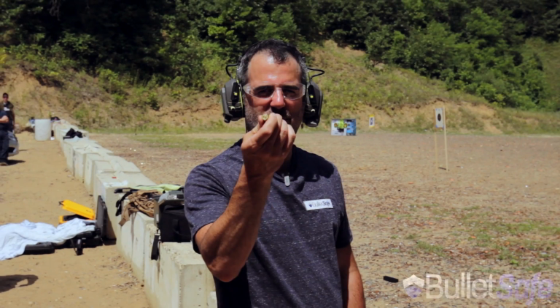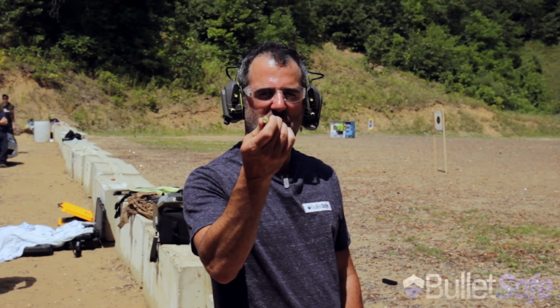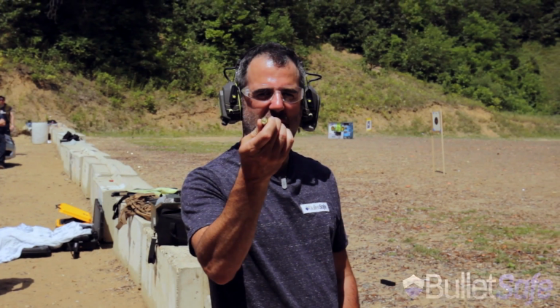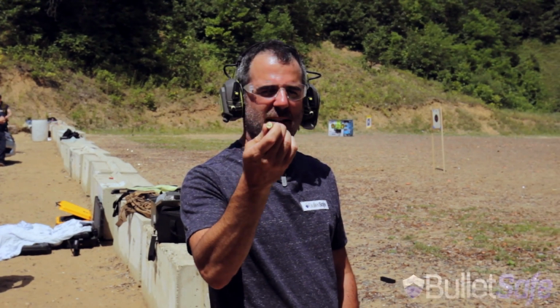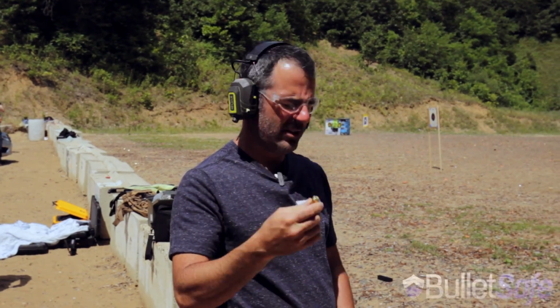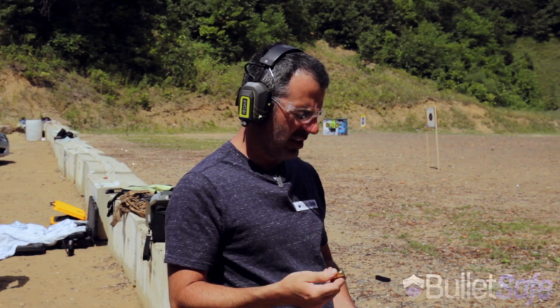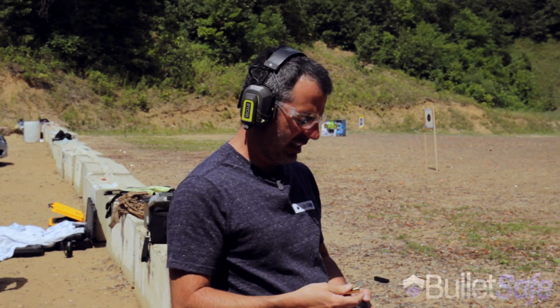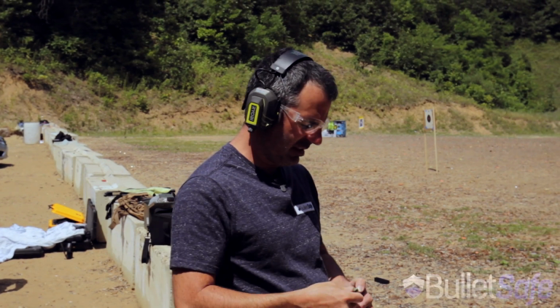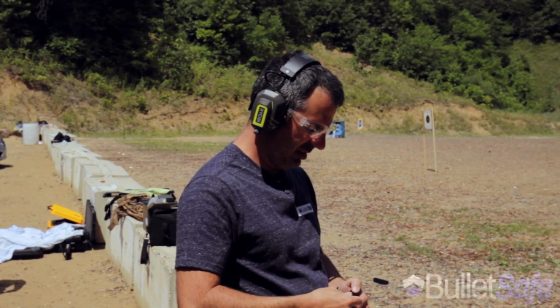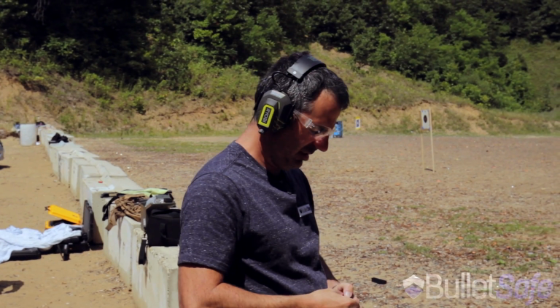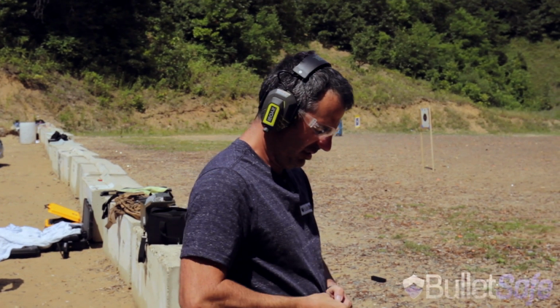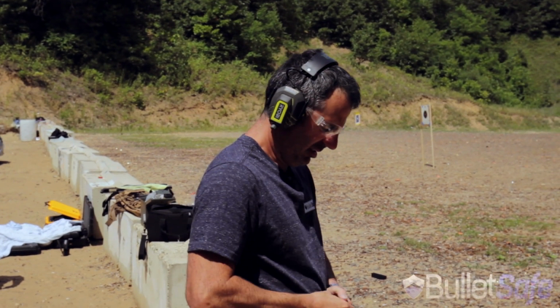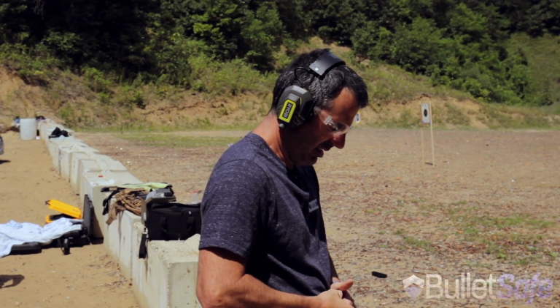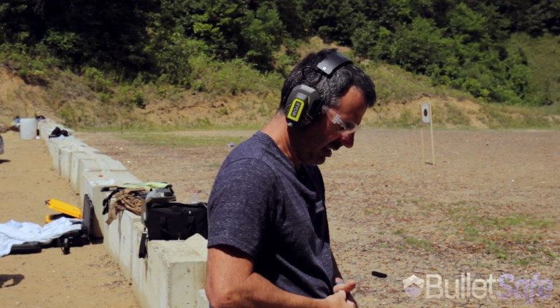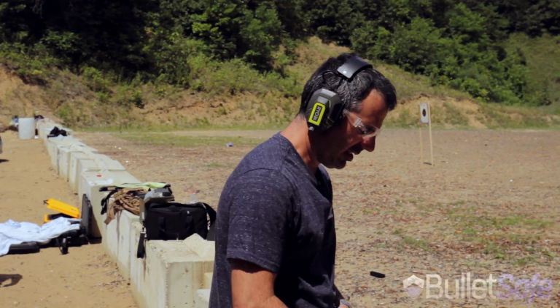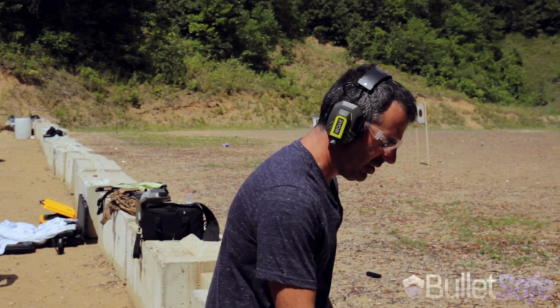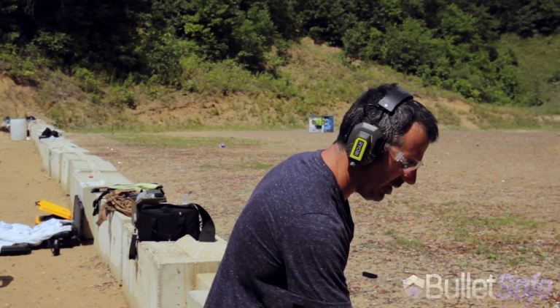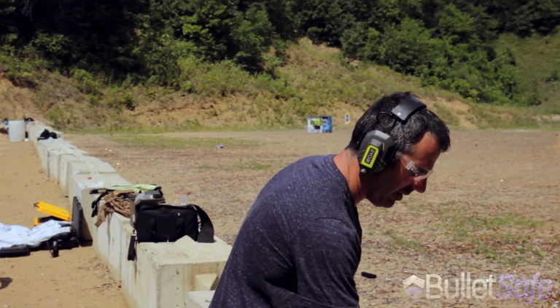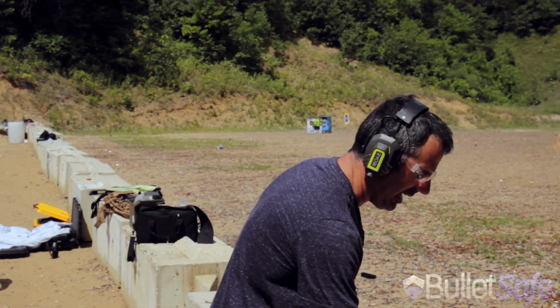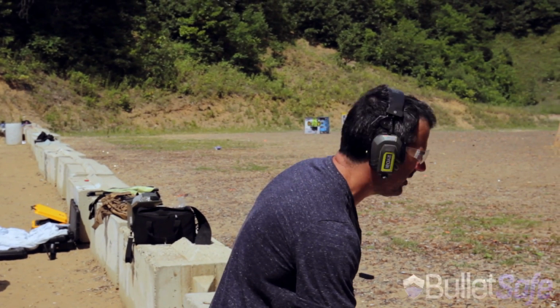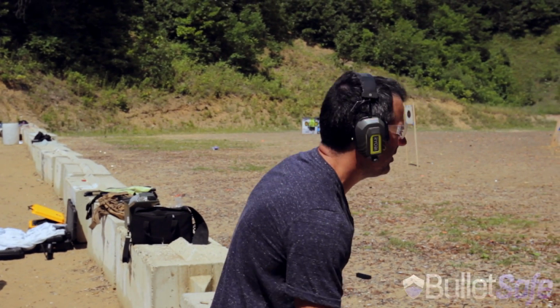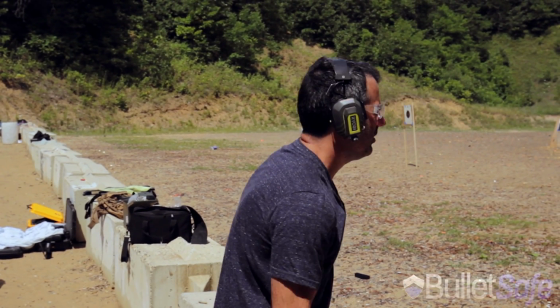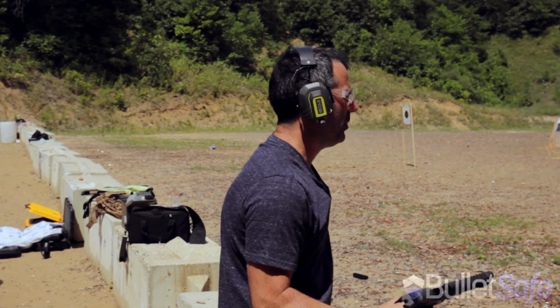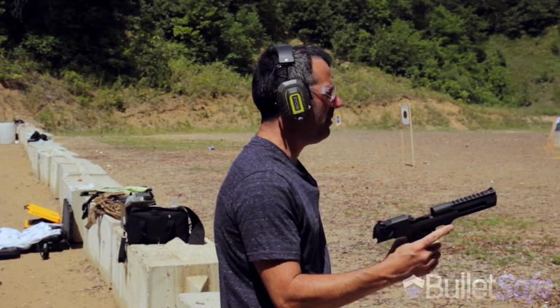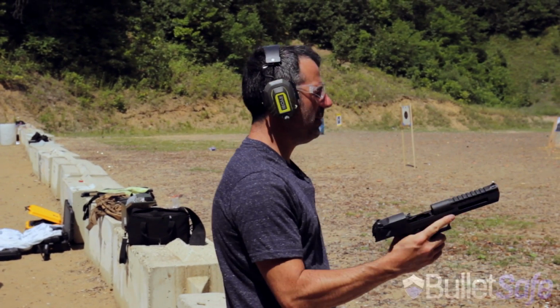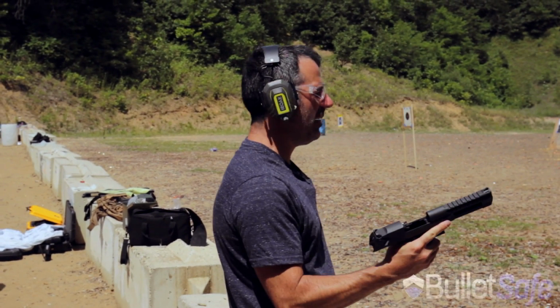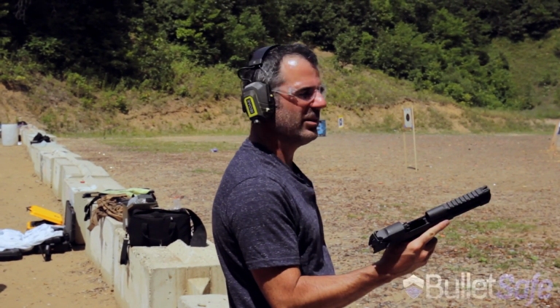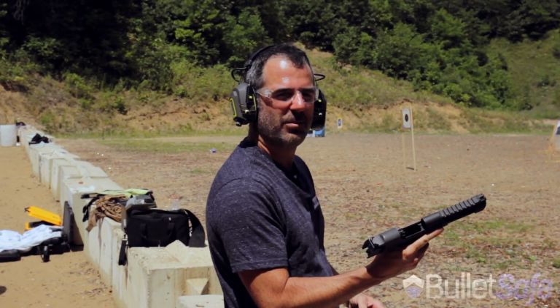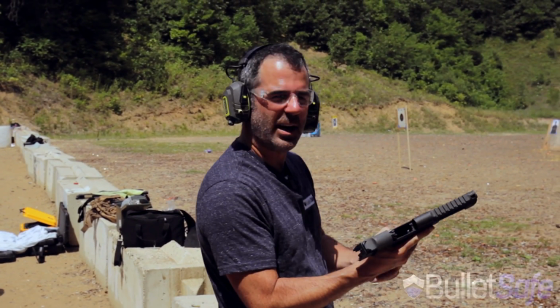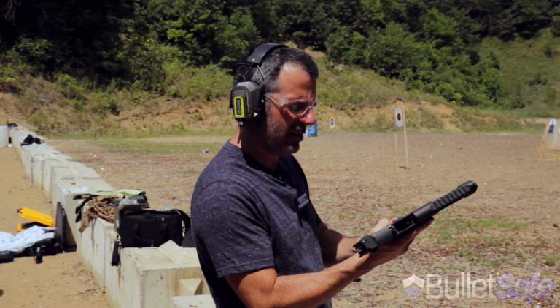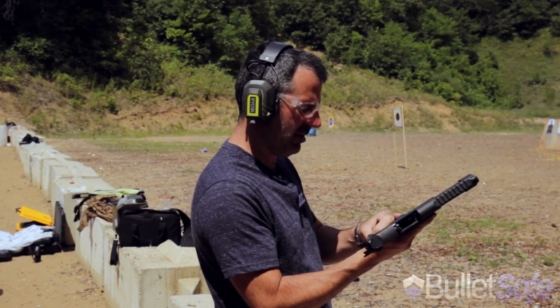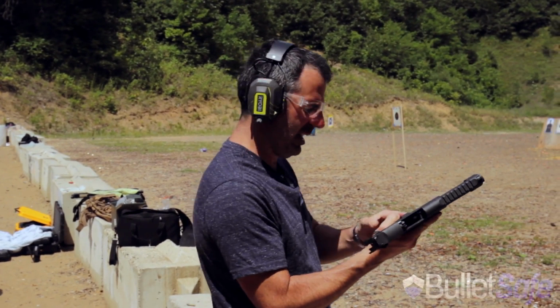It's a .50 cal Desert Eagle. Going to shoot one round, probably about three yards away.